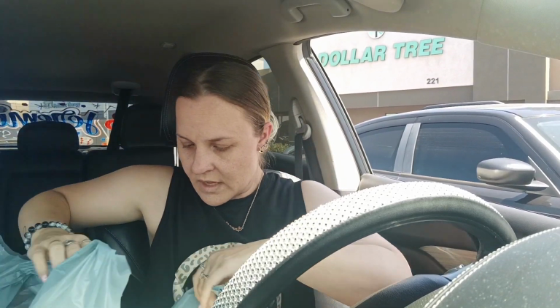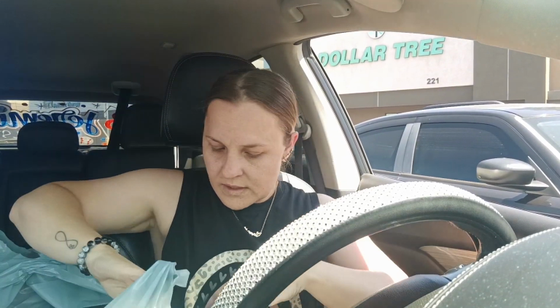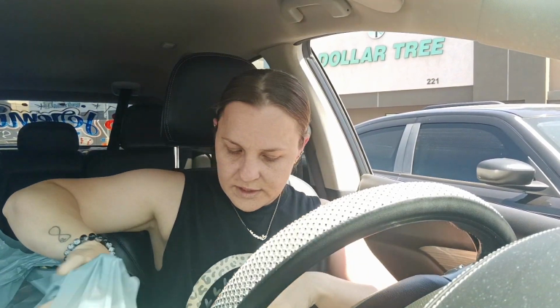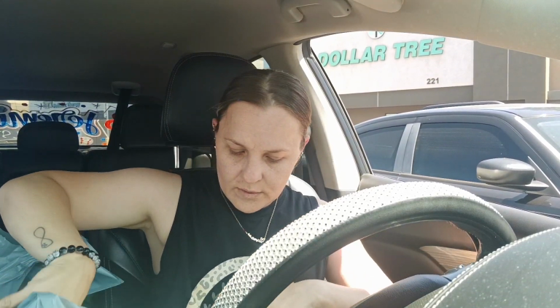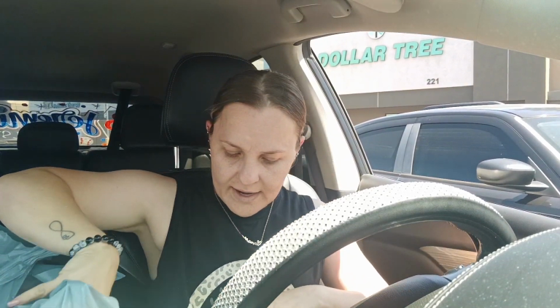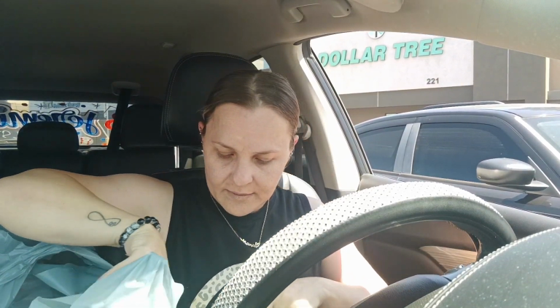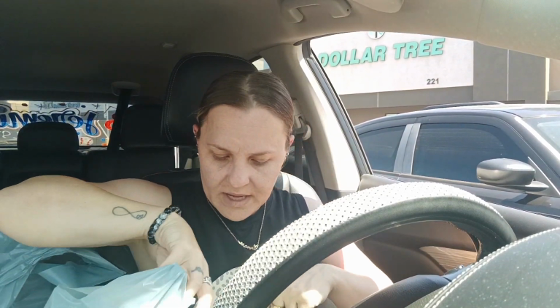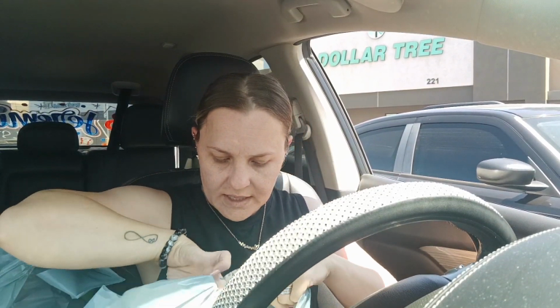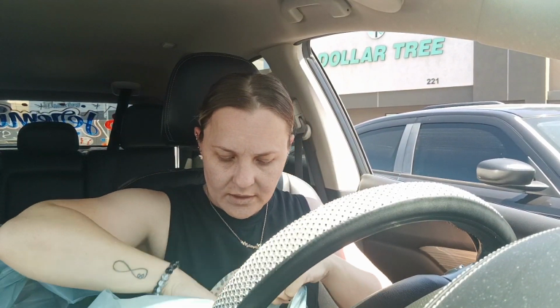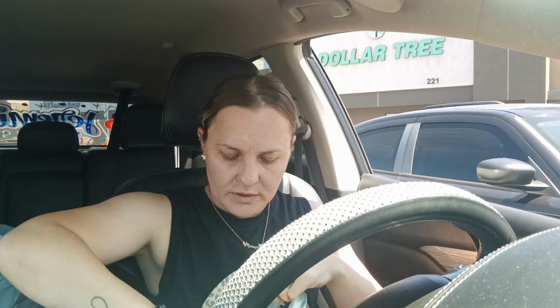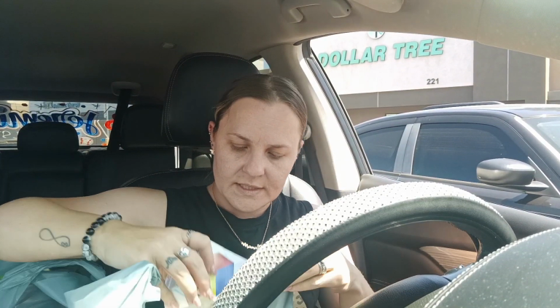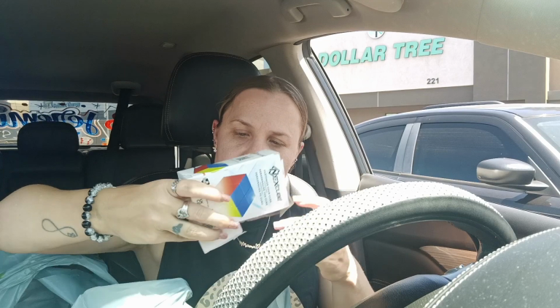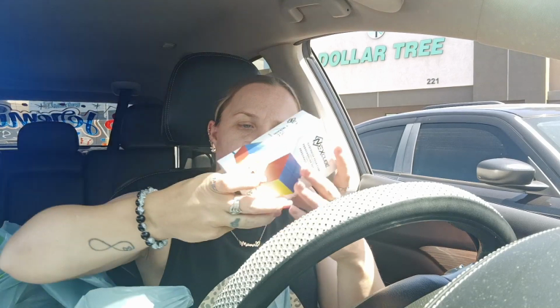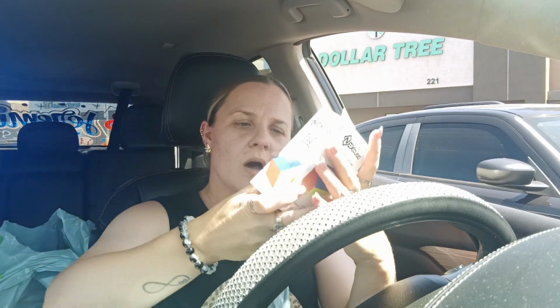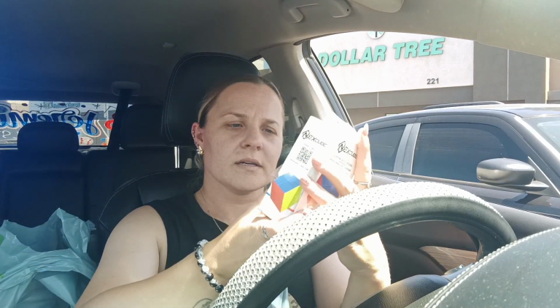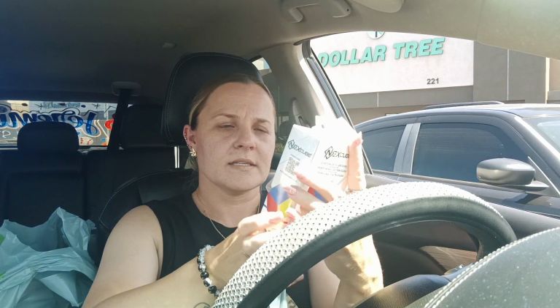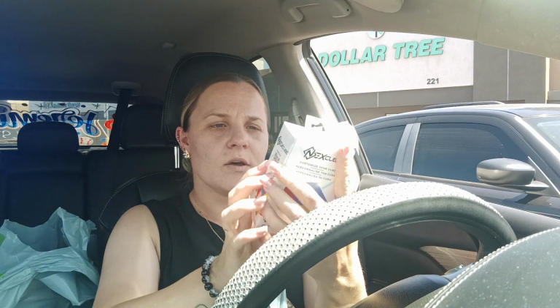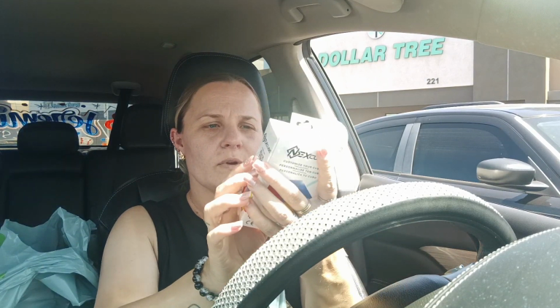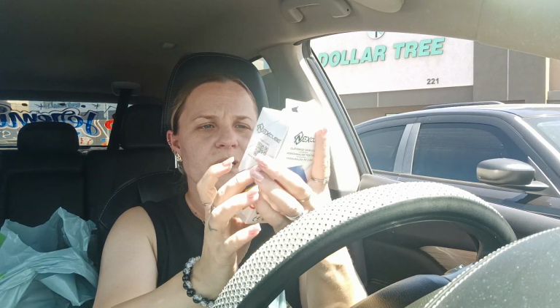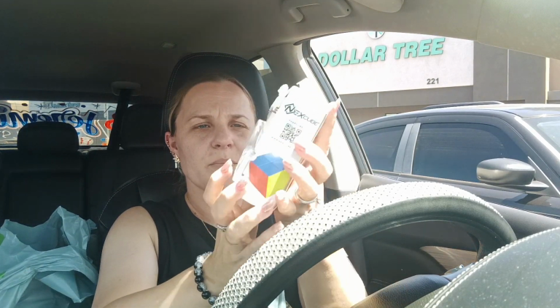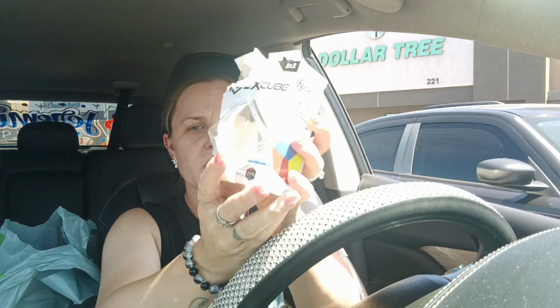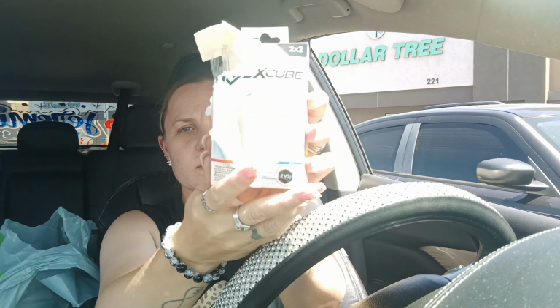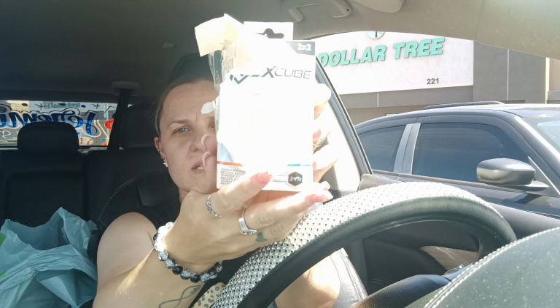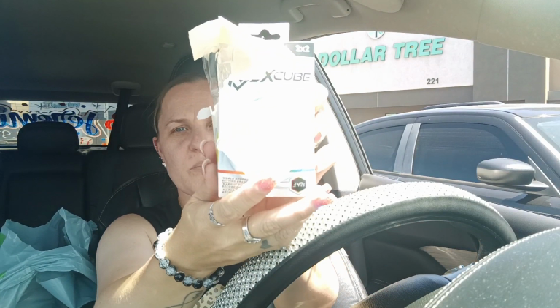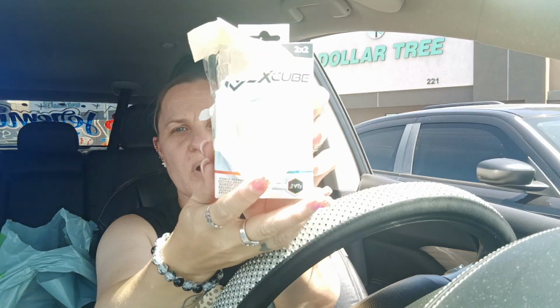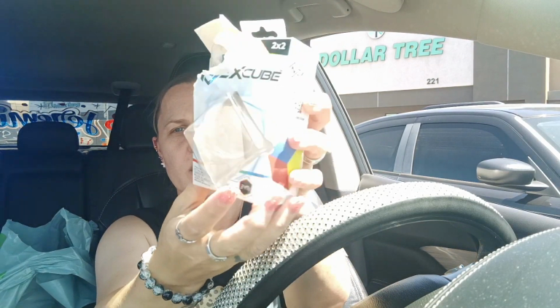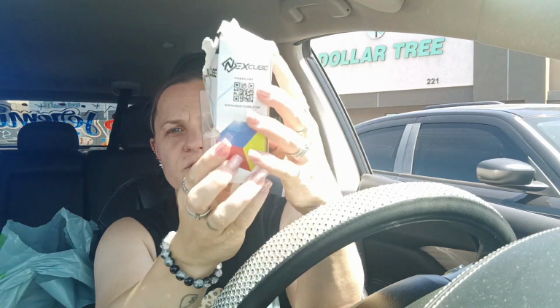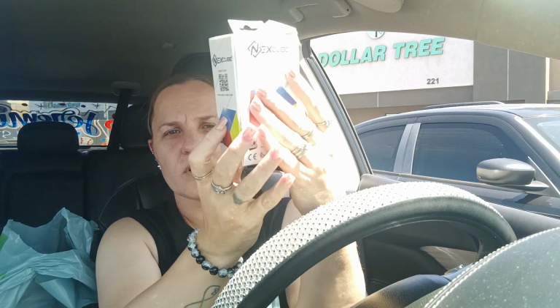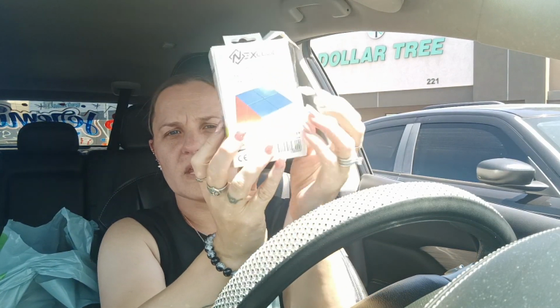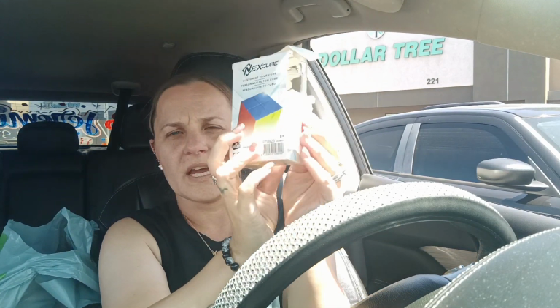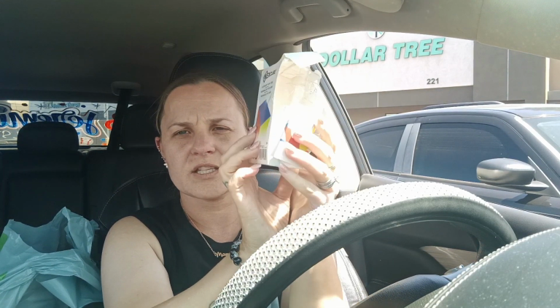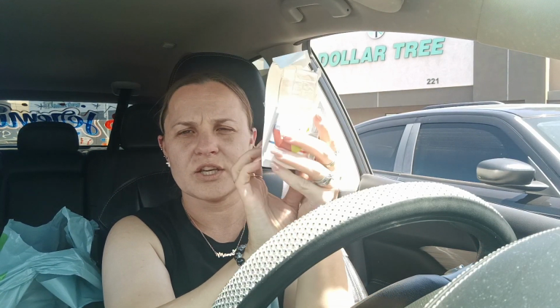This is the box — it's all ripped up — but this is what the Nexus cube came in, and it was less than four dollars.